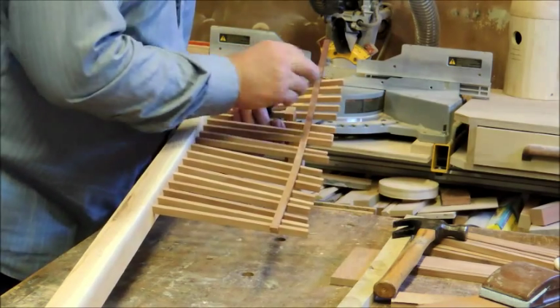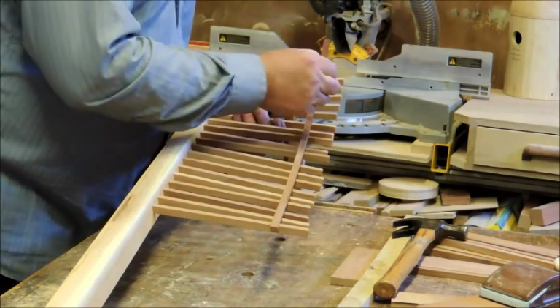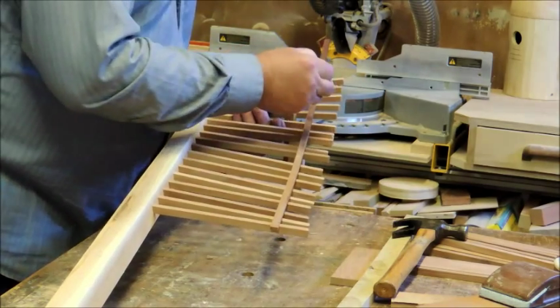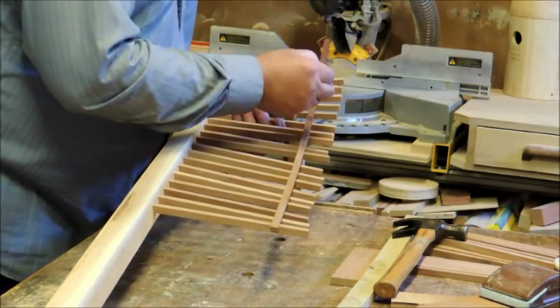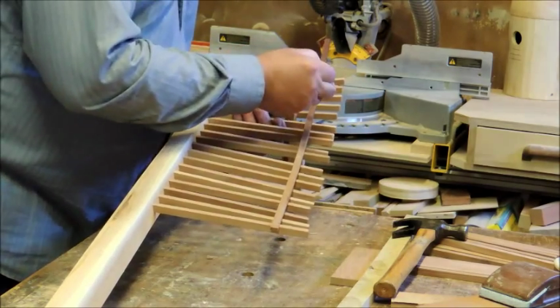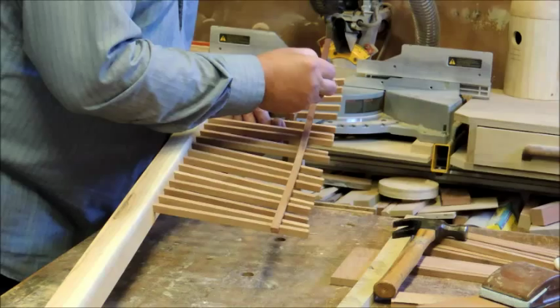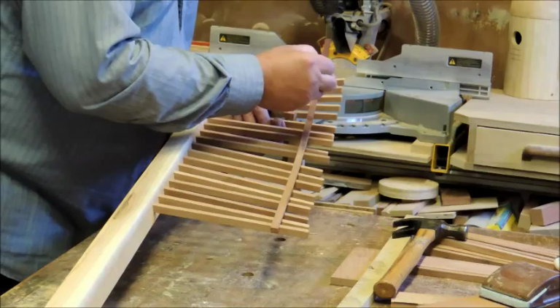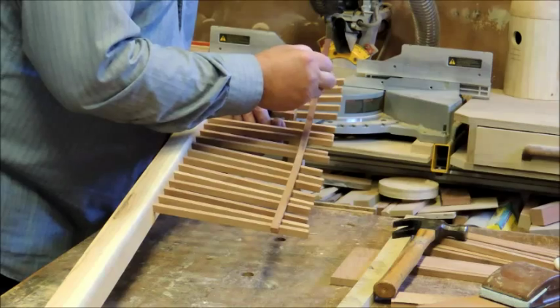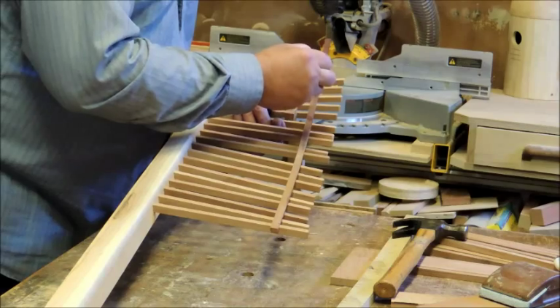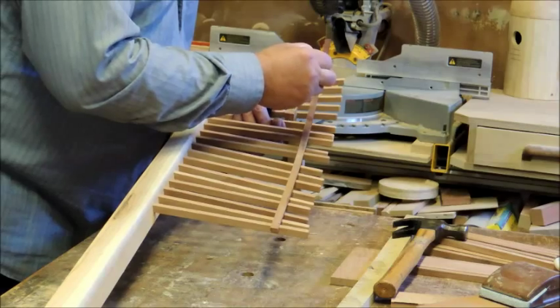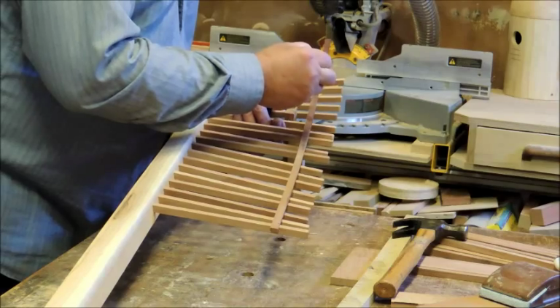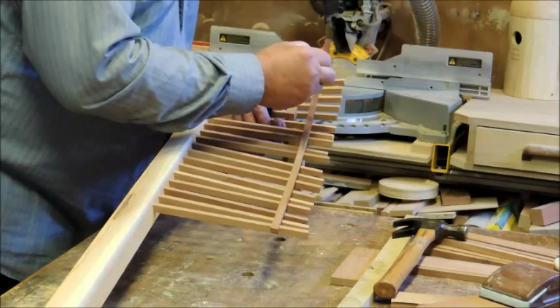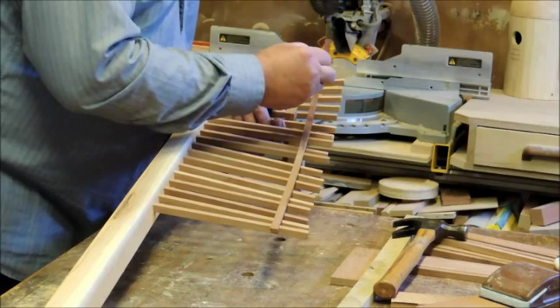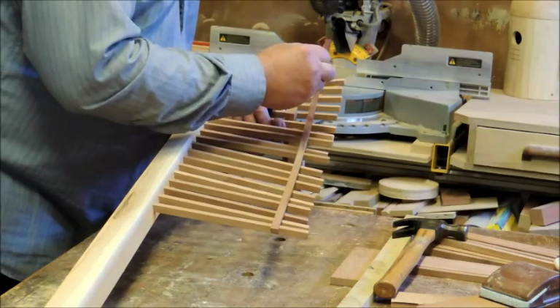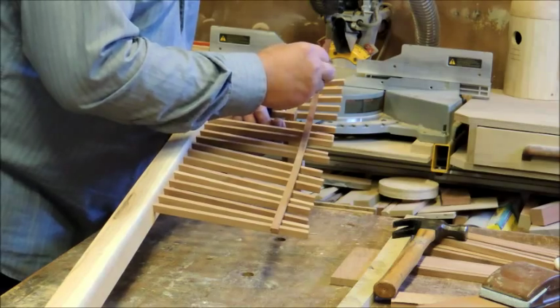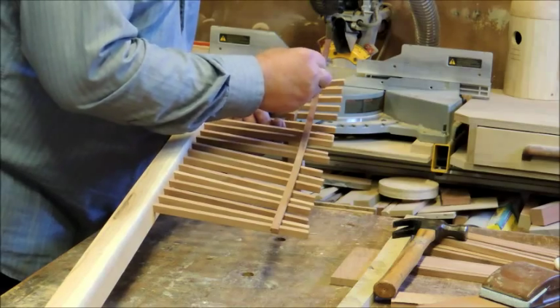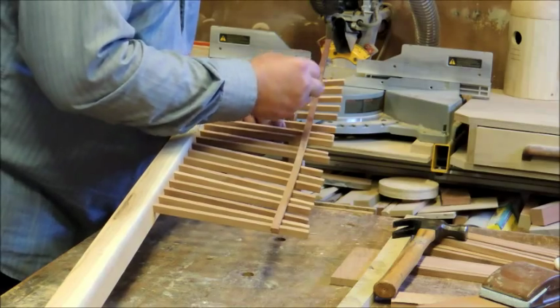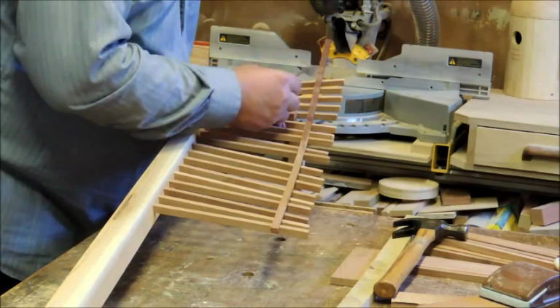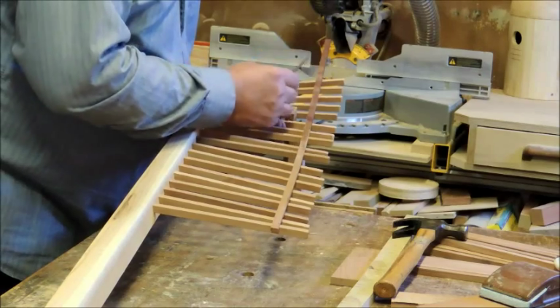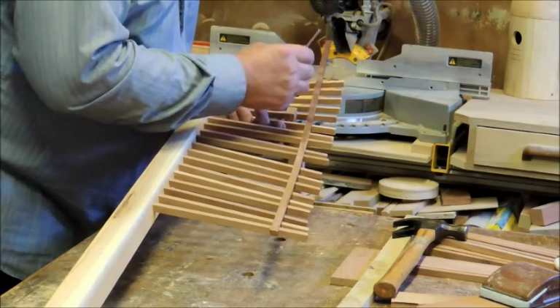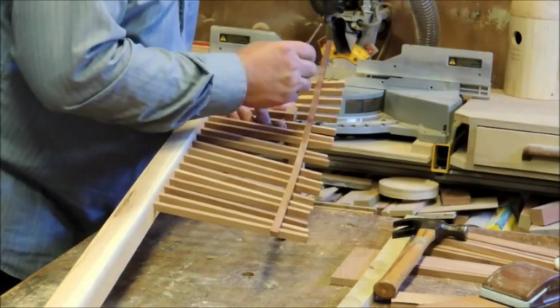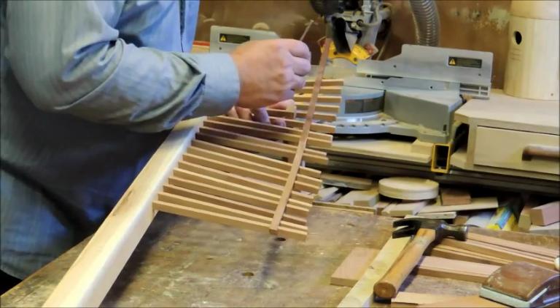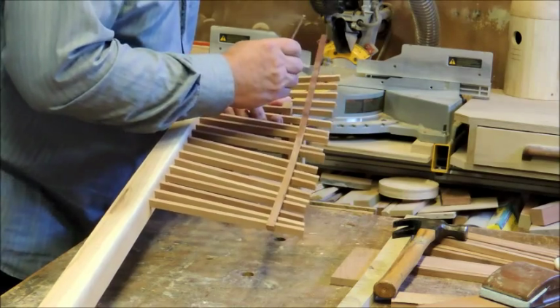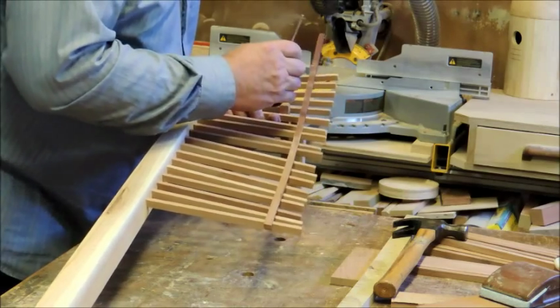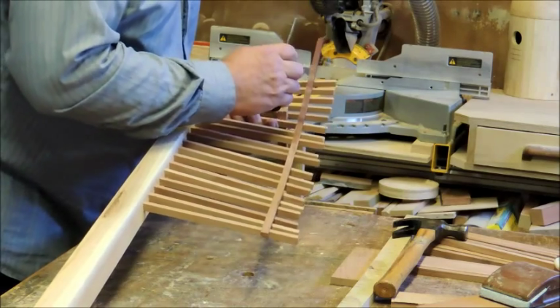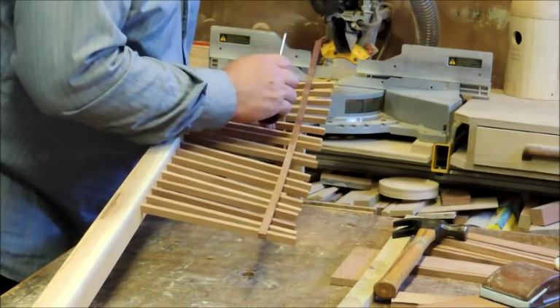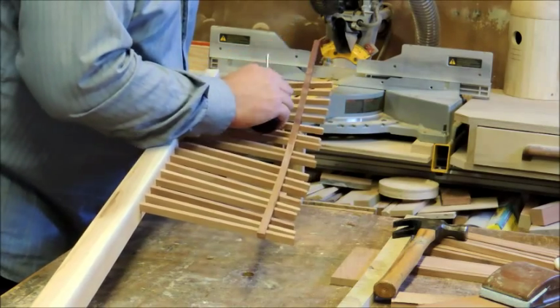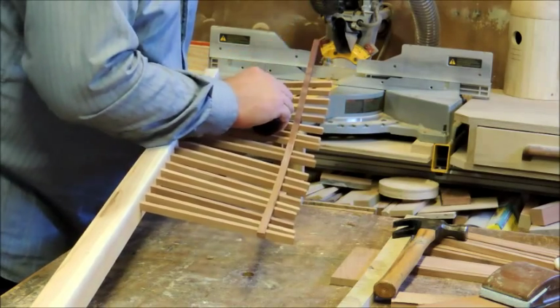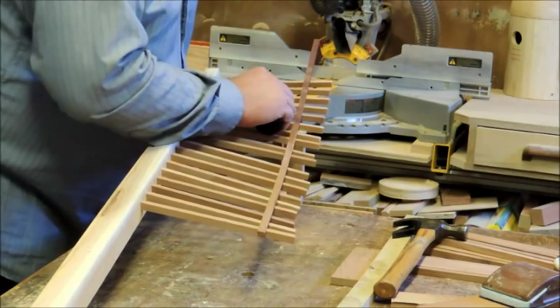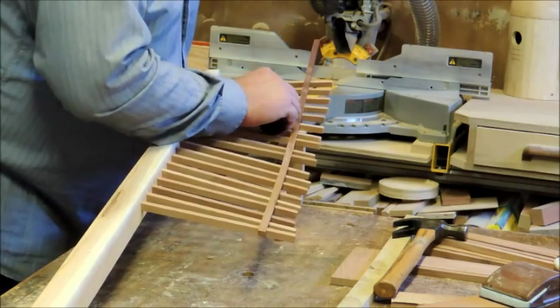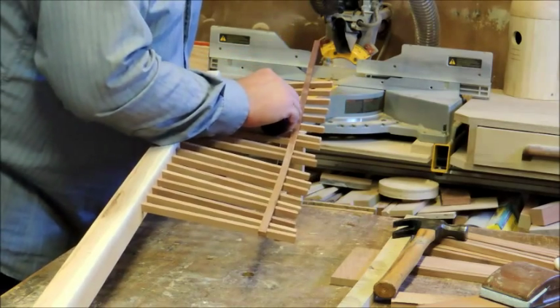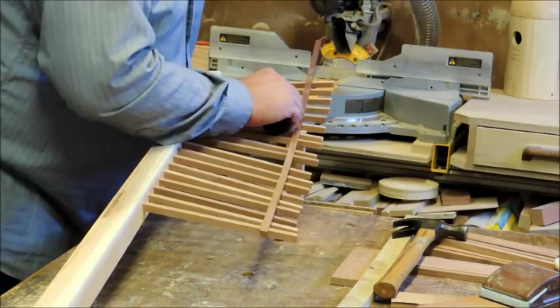Once you get it all nailed together you can see it's rough. That's really too late to fix at that point.